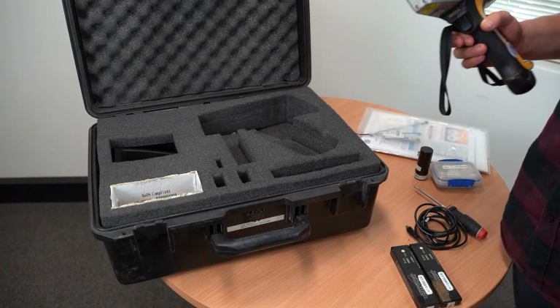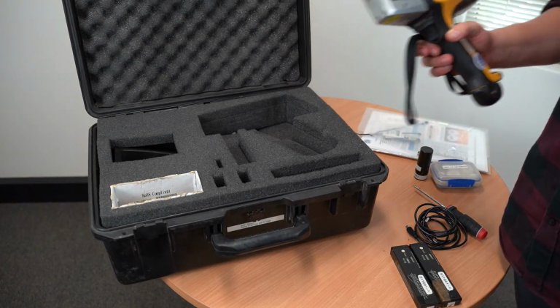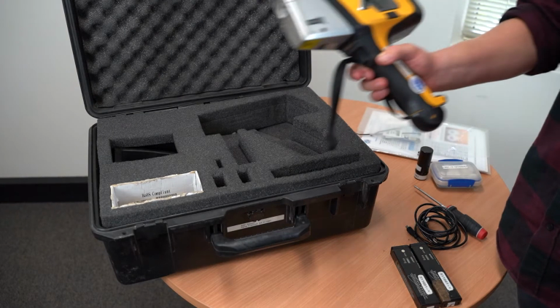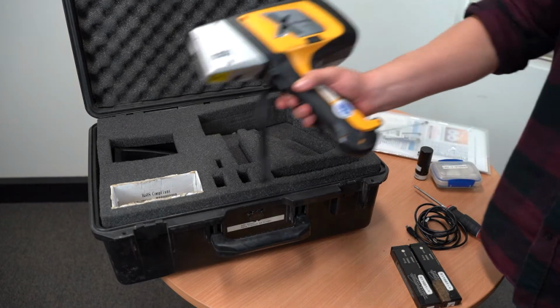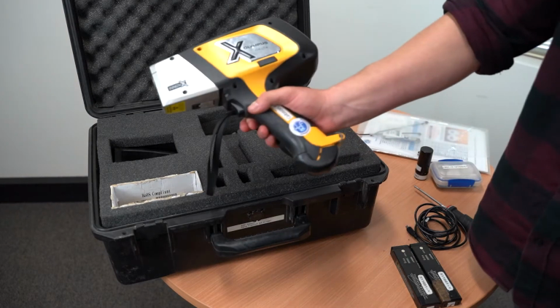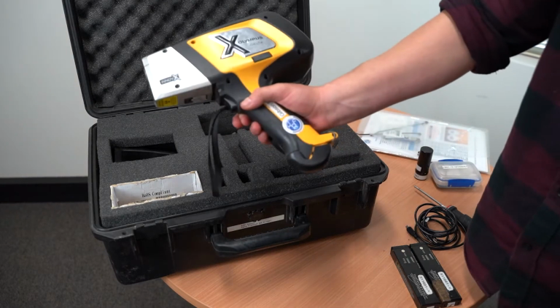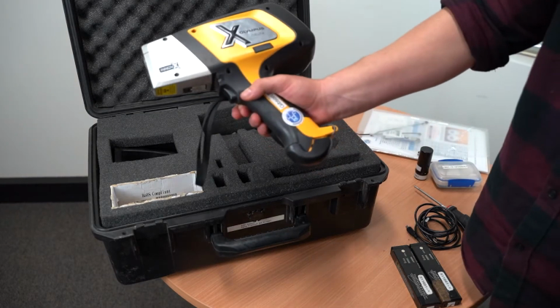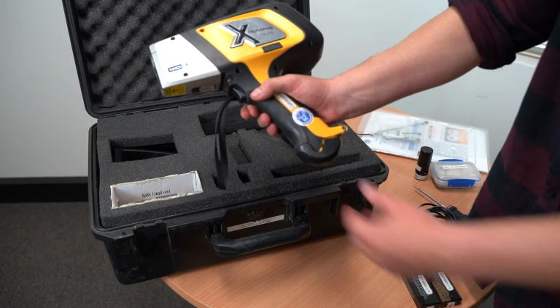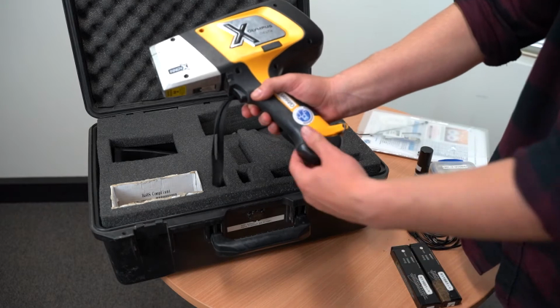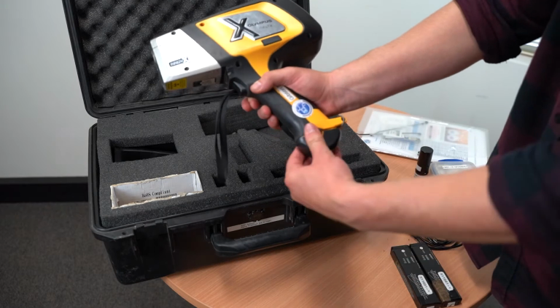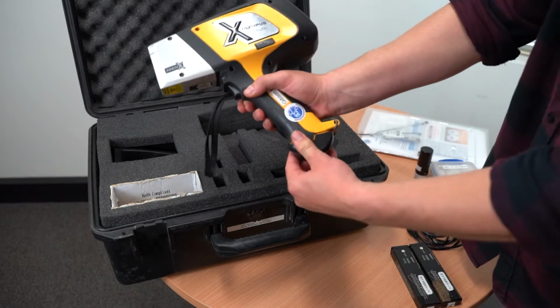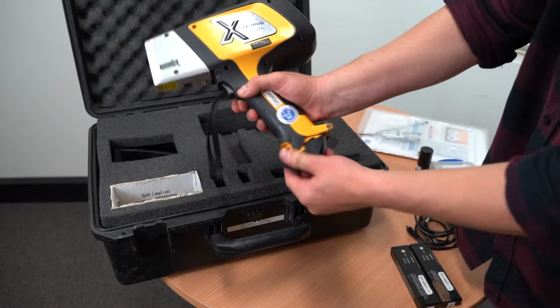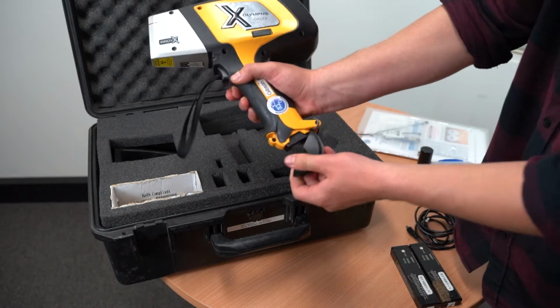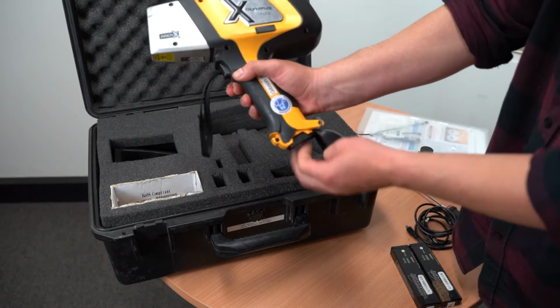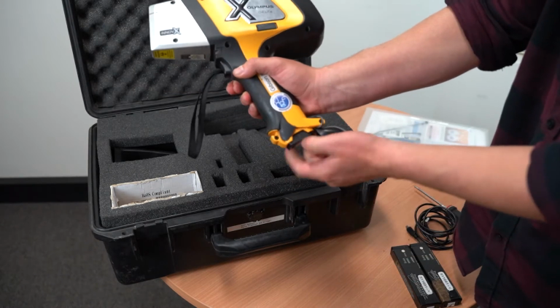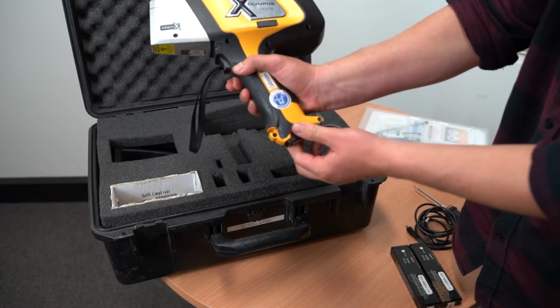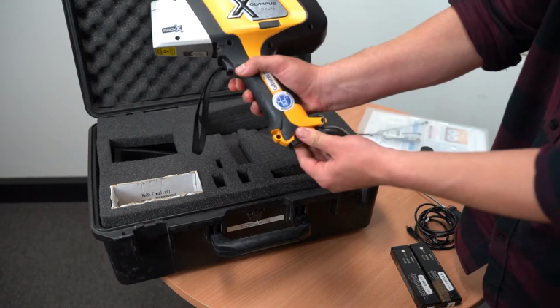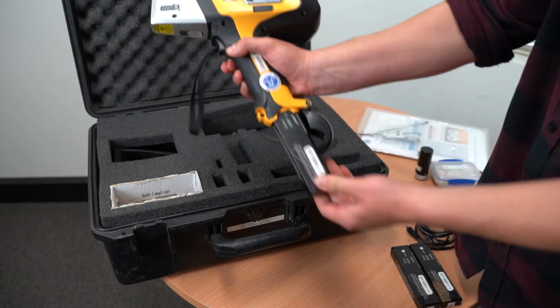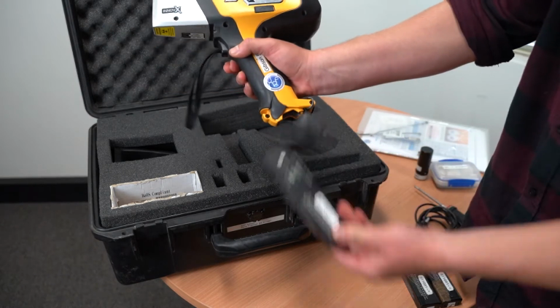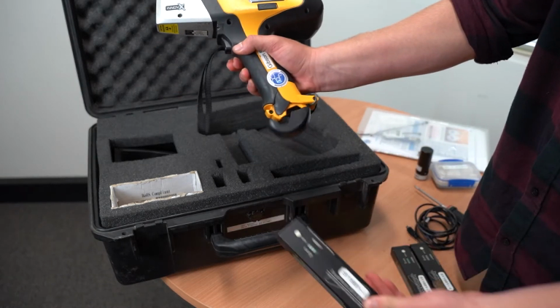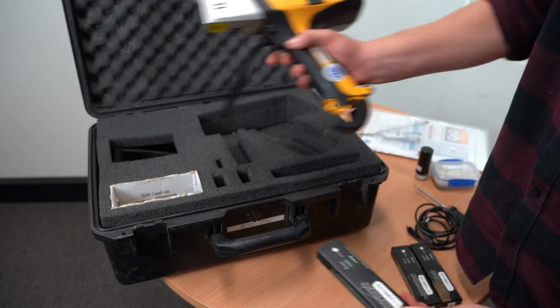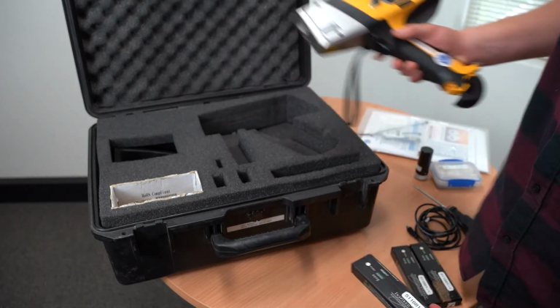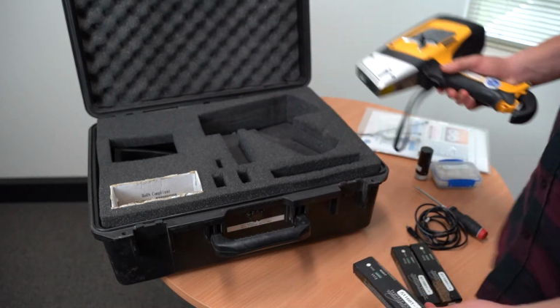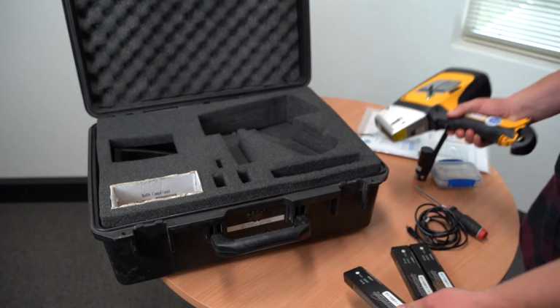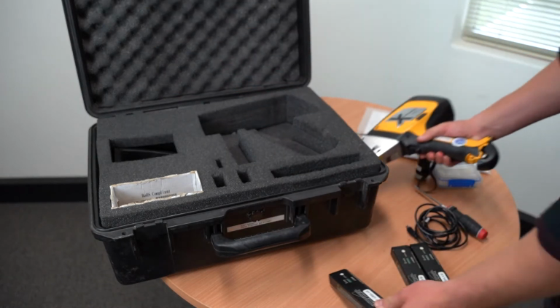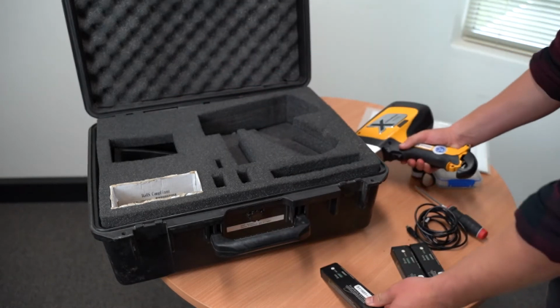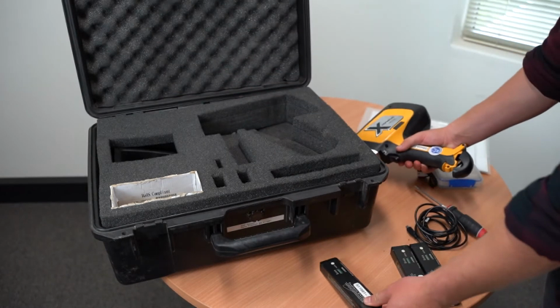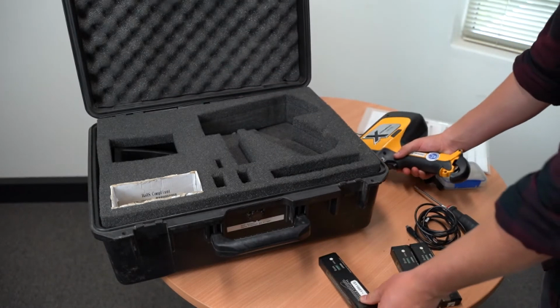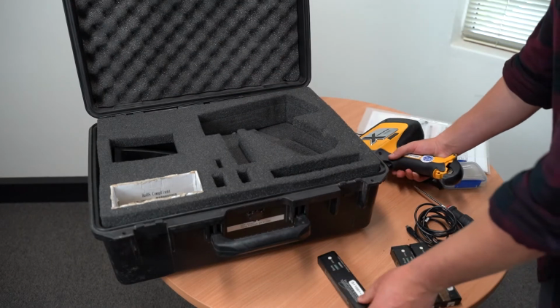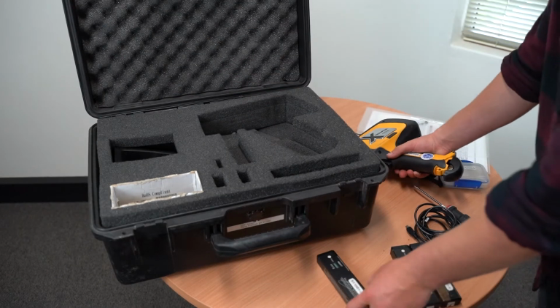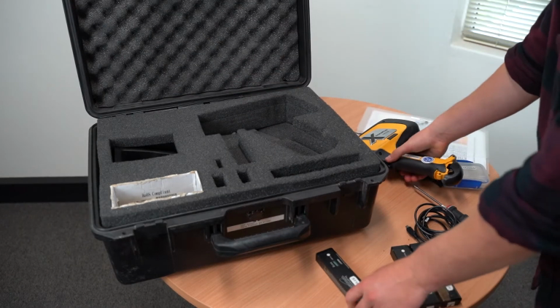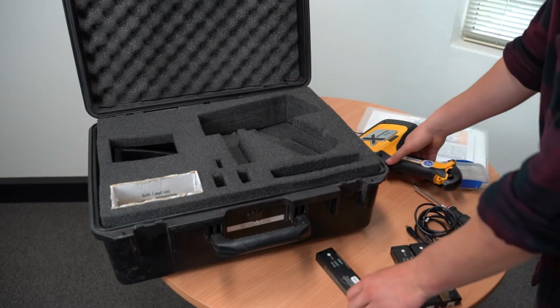The first step is to remove the battery from the instrument. This is to ensure you're practicing radiation safety.